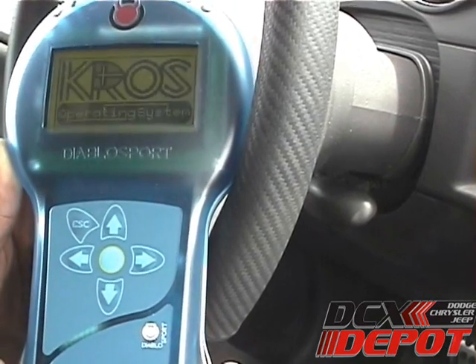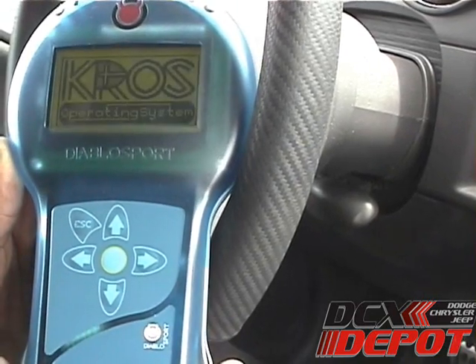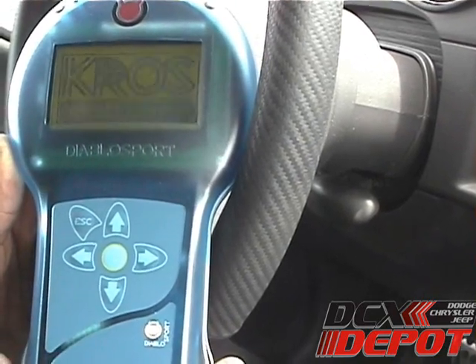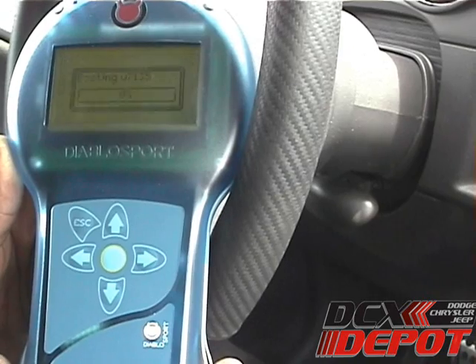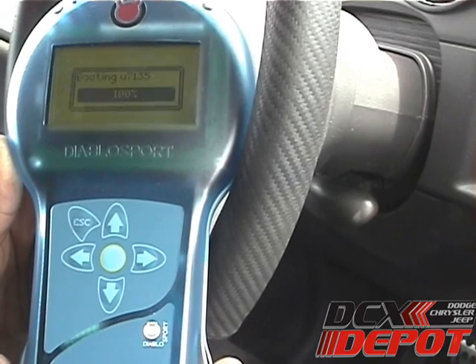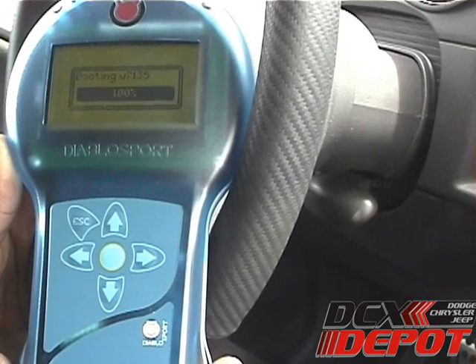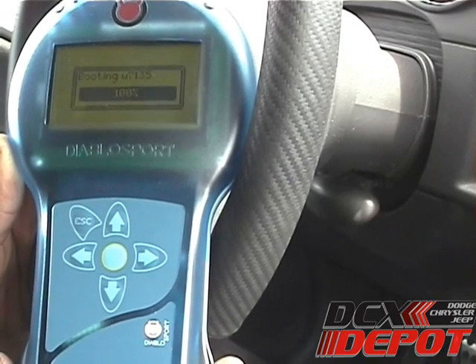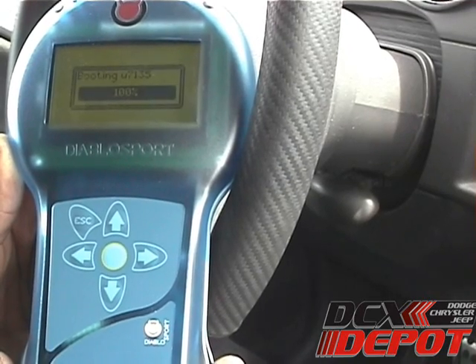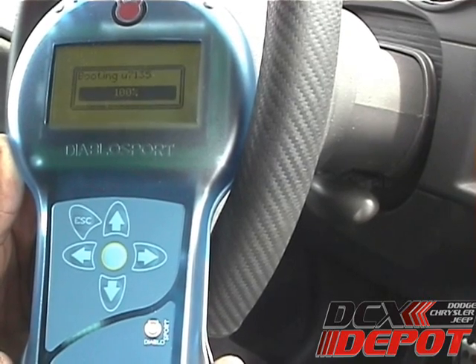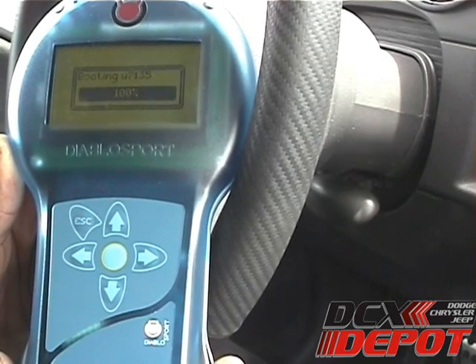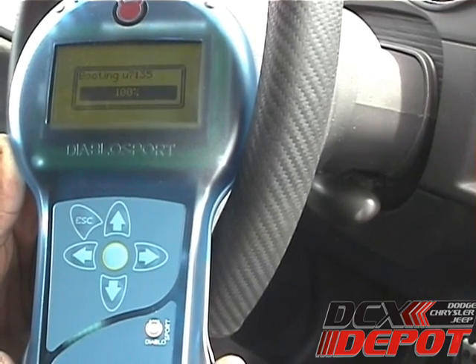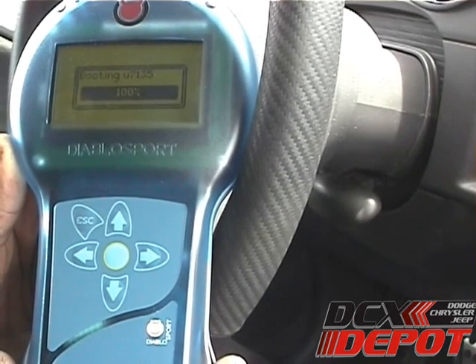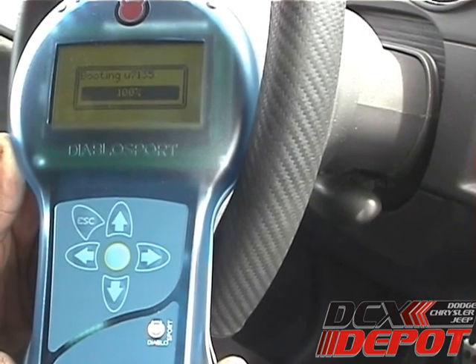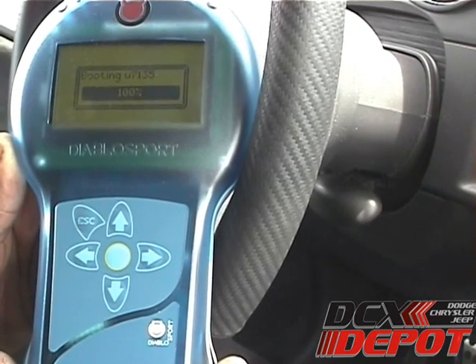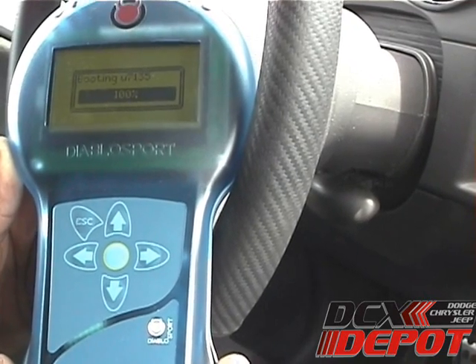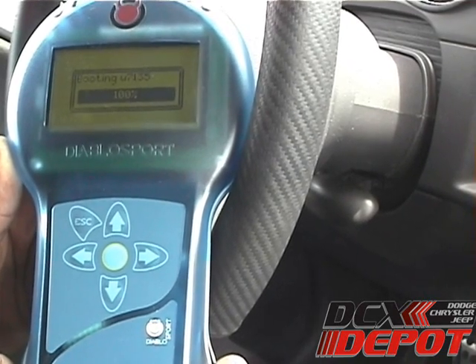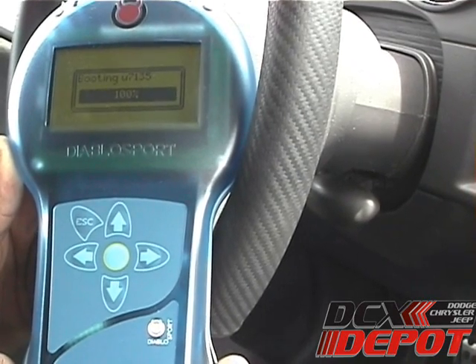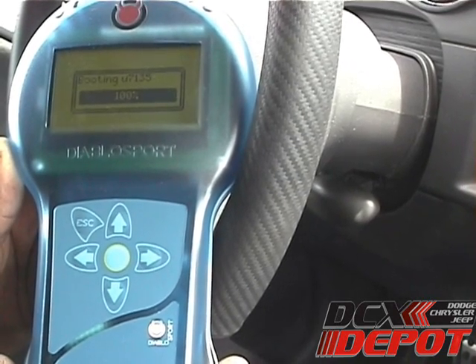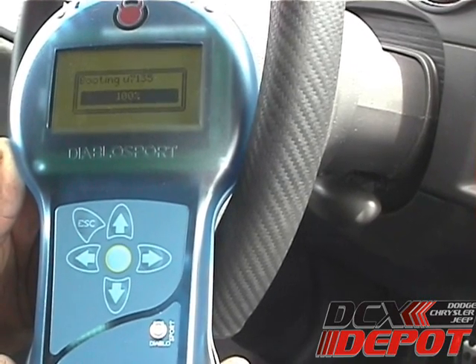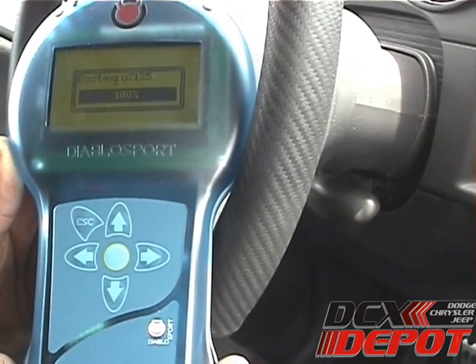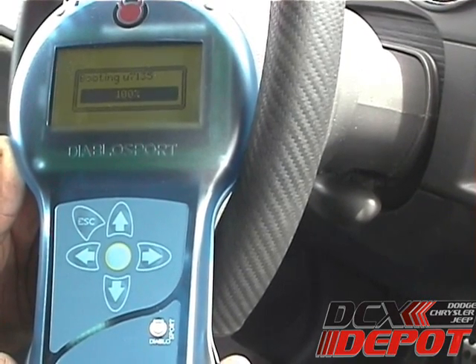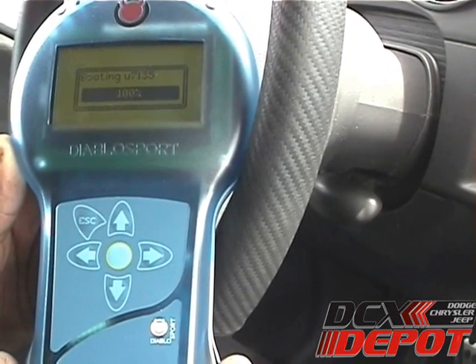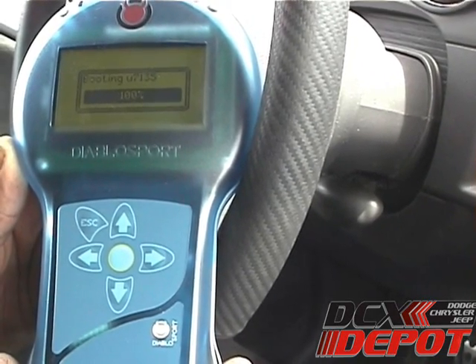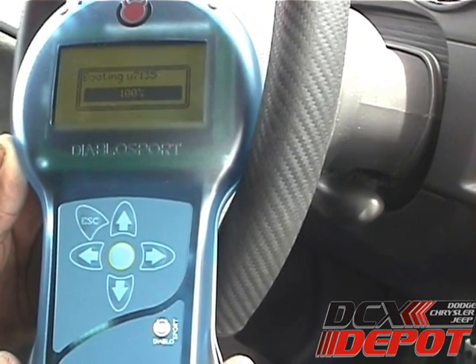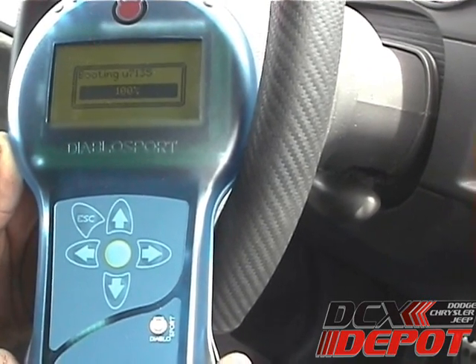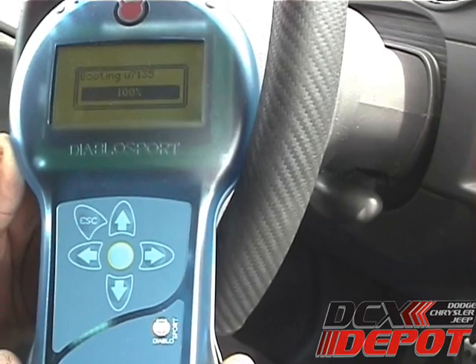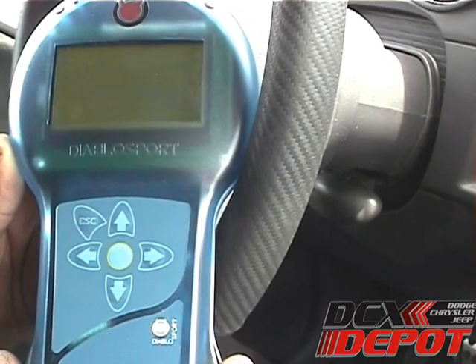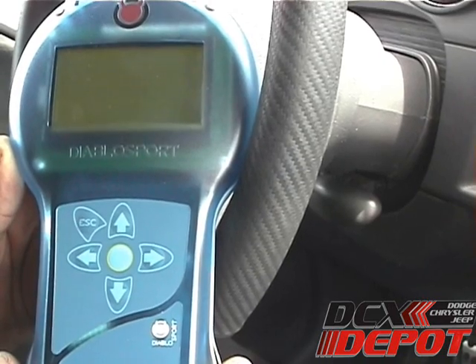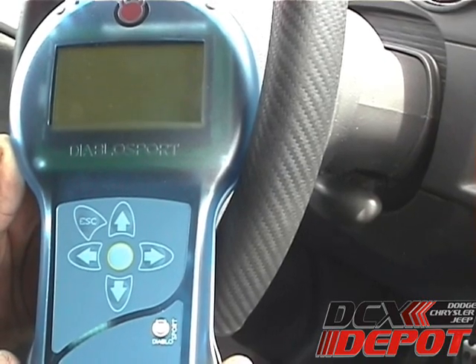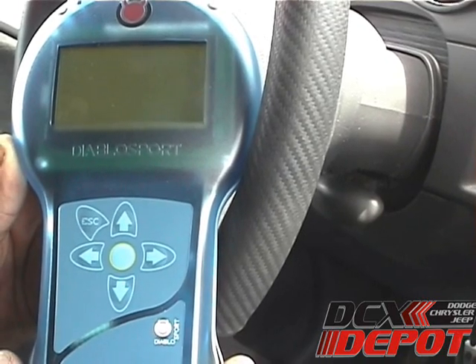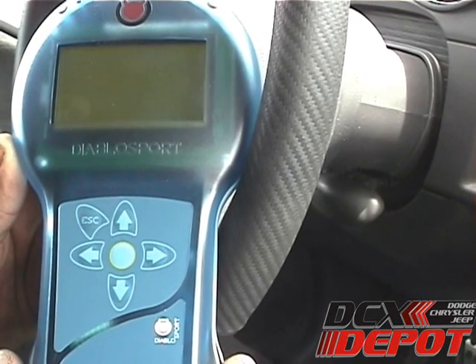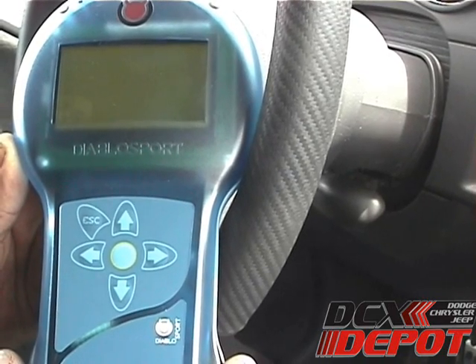After plugging the Predator into the diagnostic port, it'll go through a little boot sequence — takes about 15 to 20 seconds.